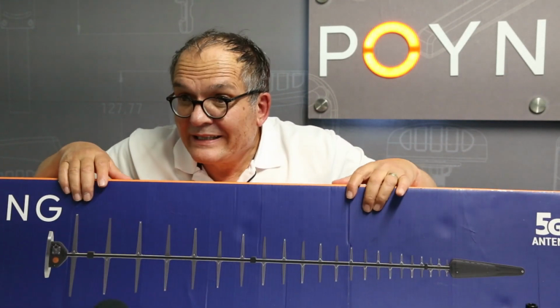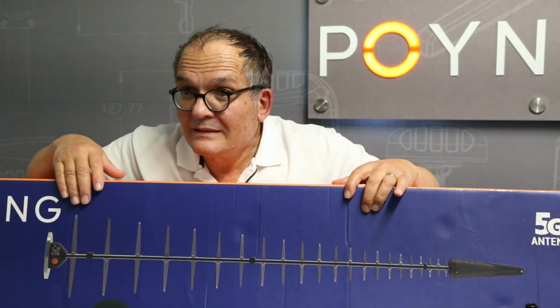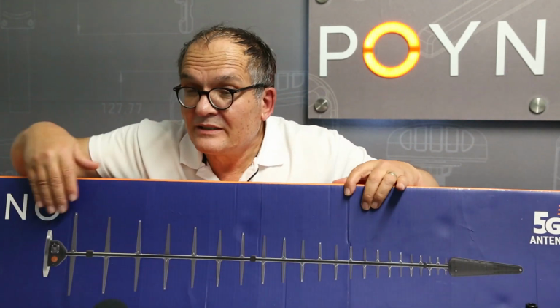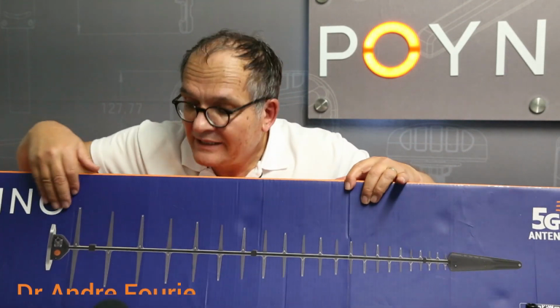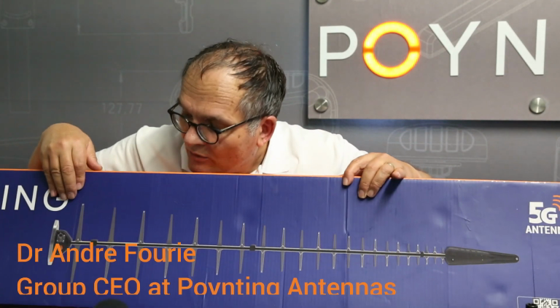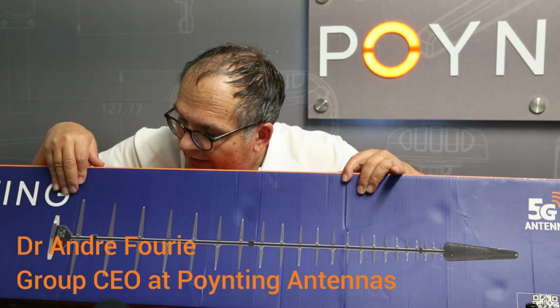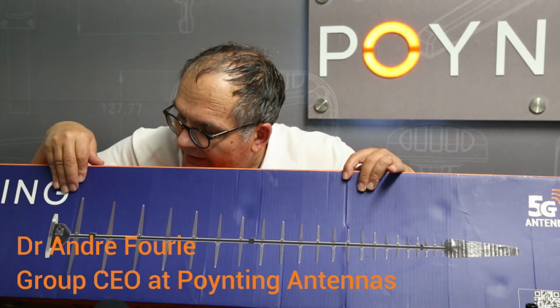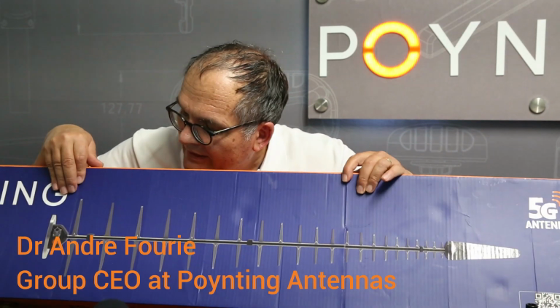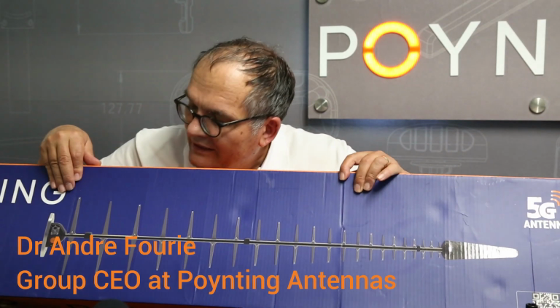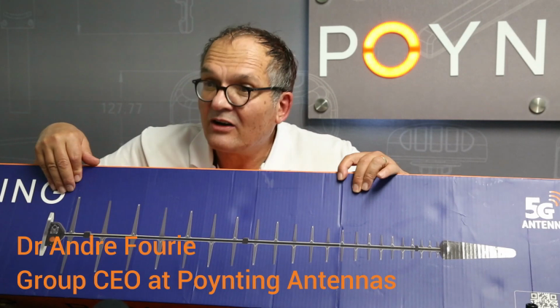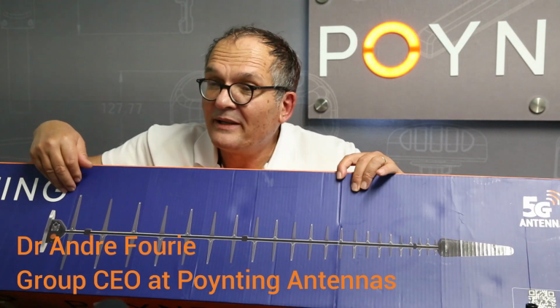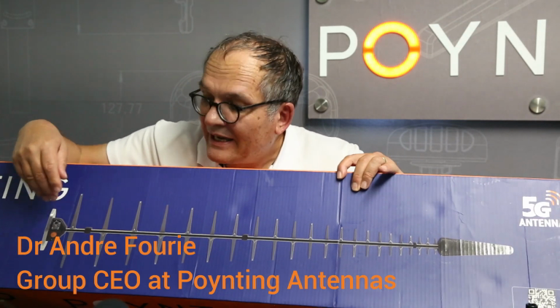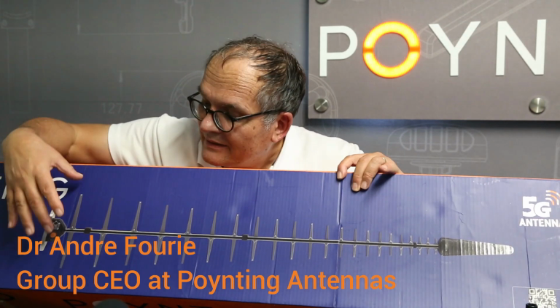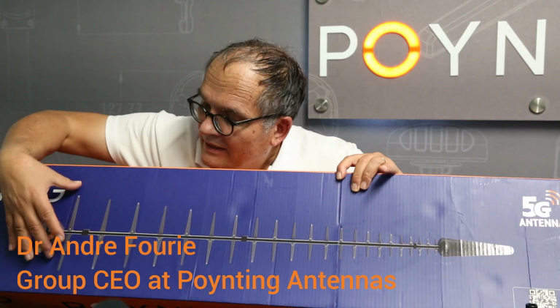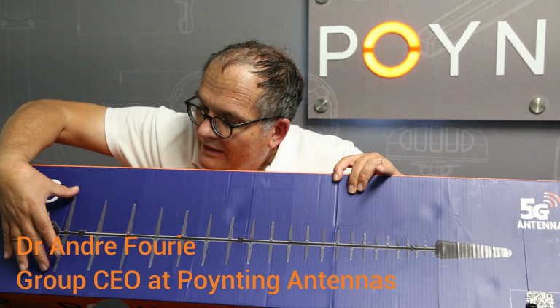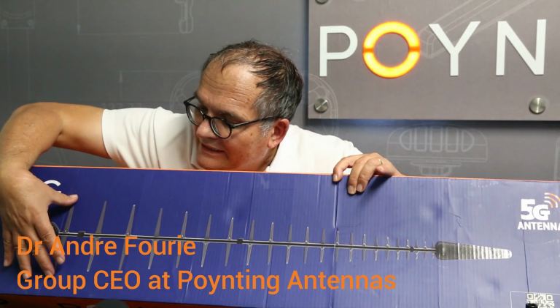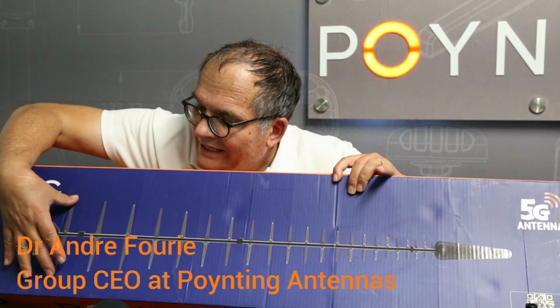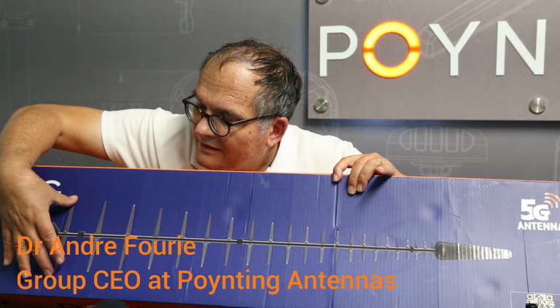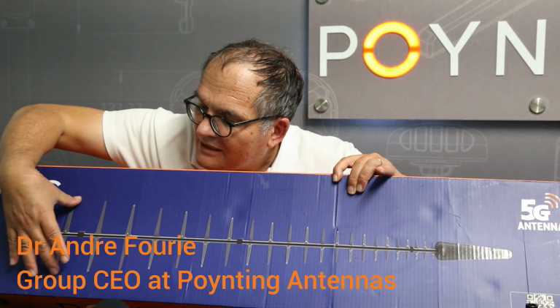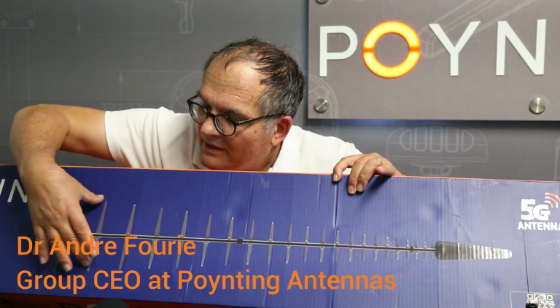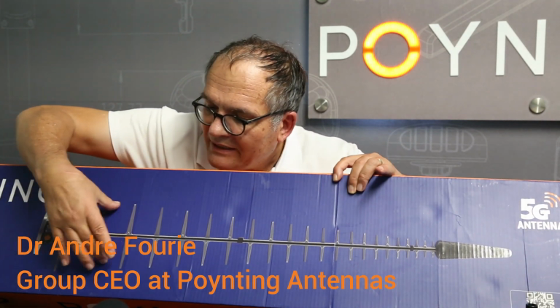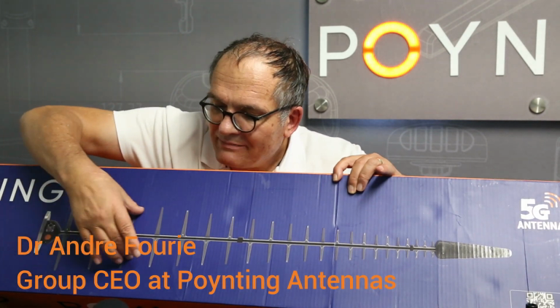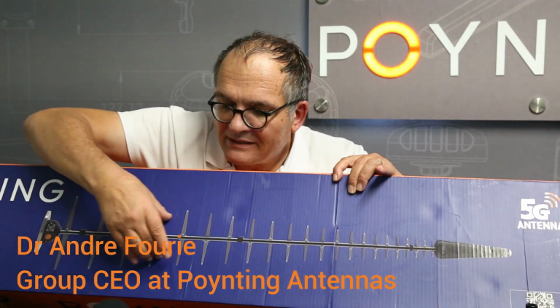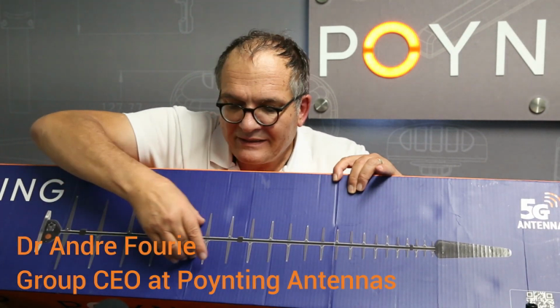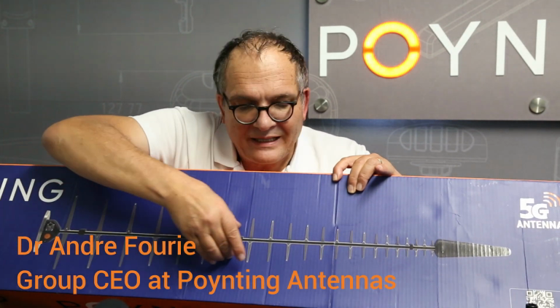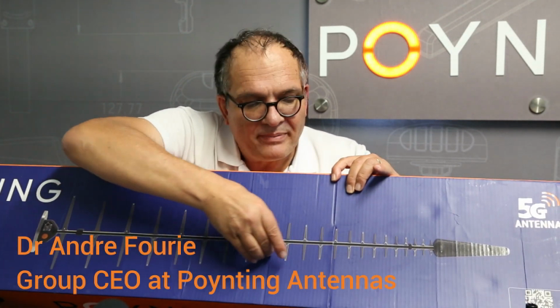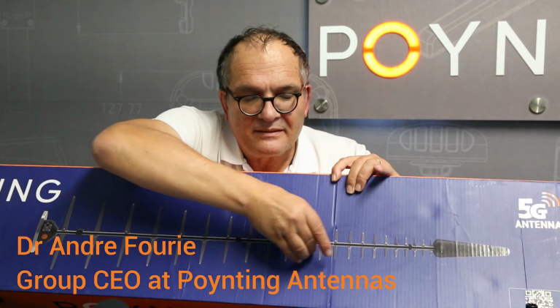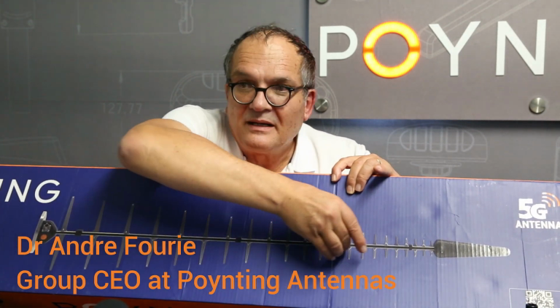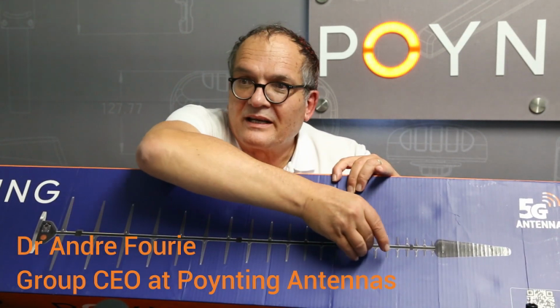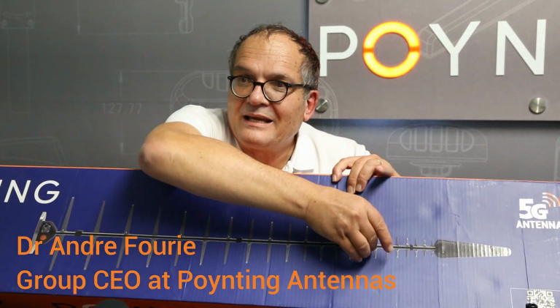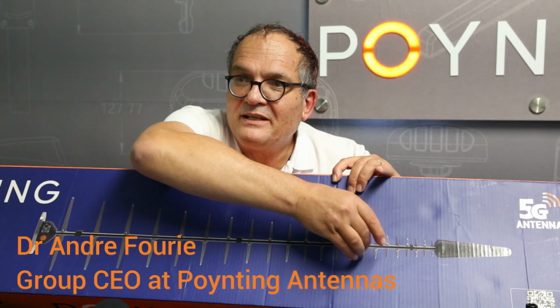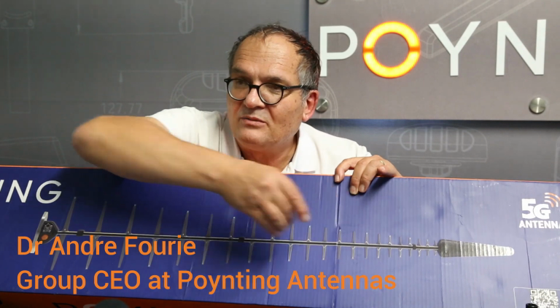Here you can see an LPDA. LPDA is characterized by elements that taper downwards.